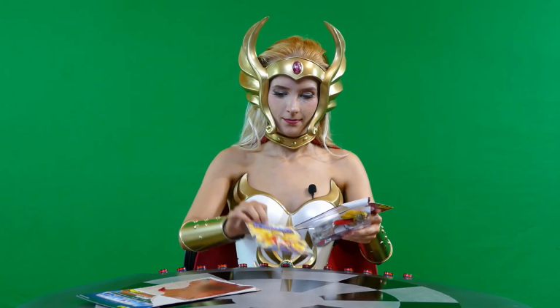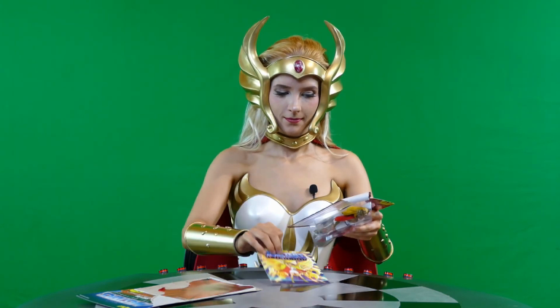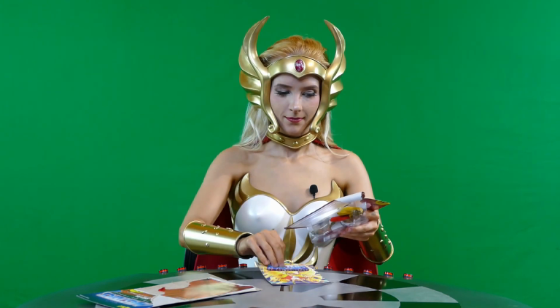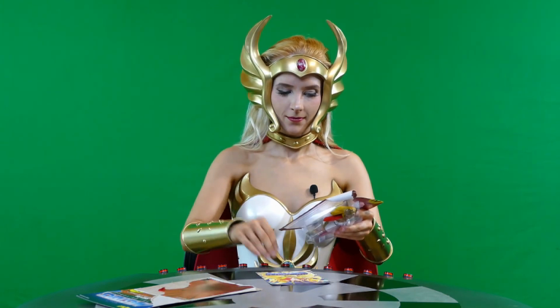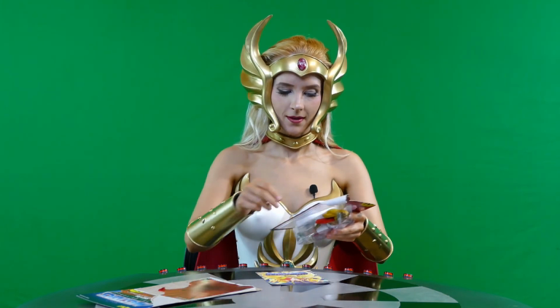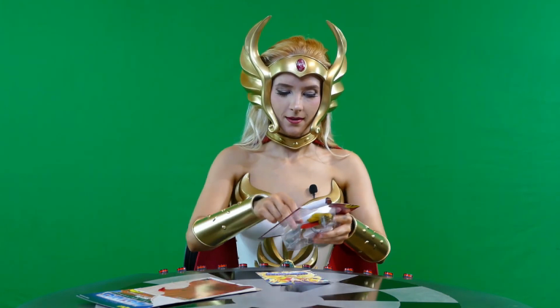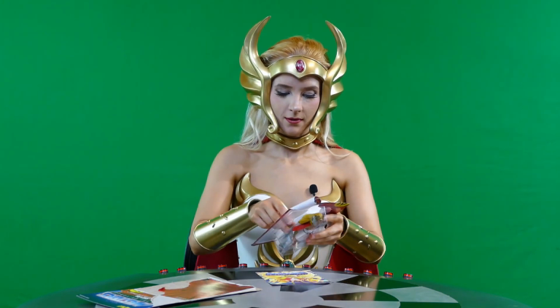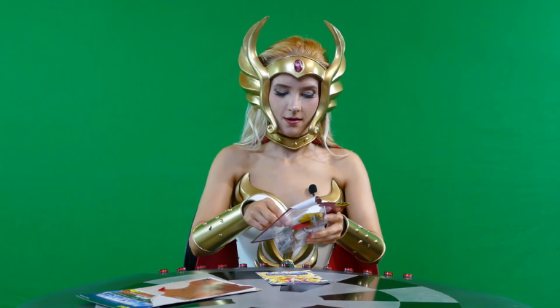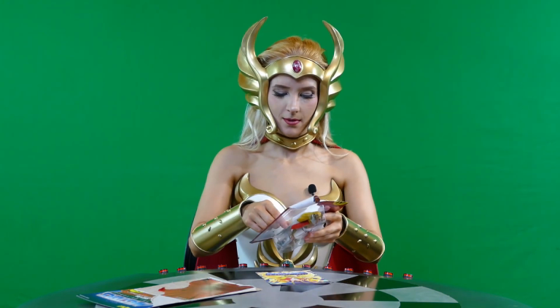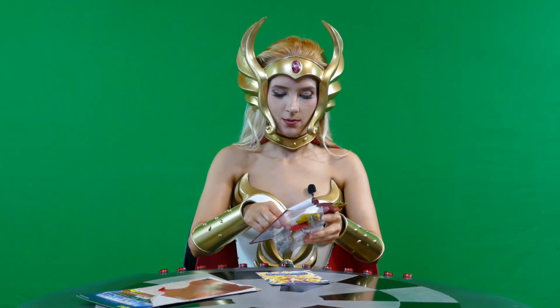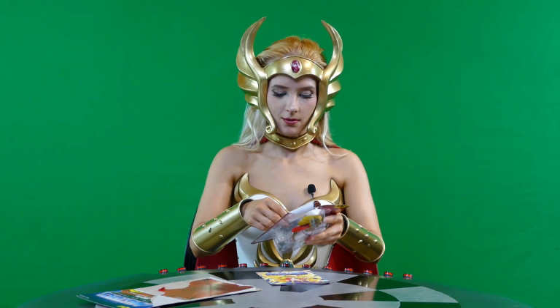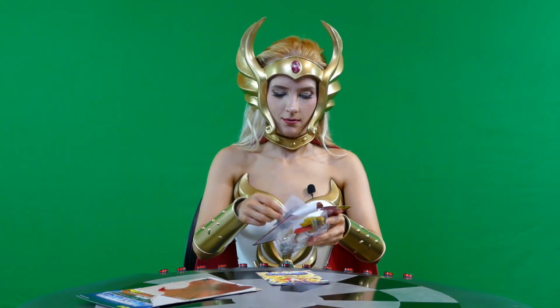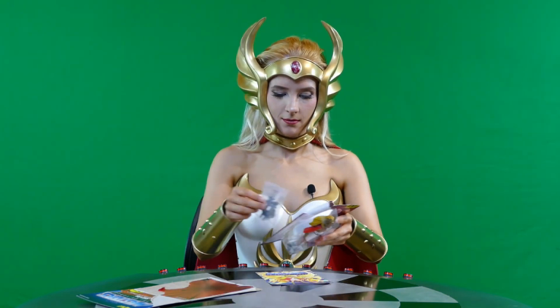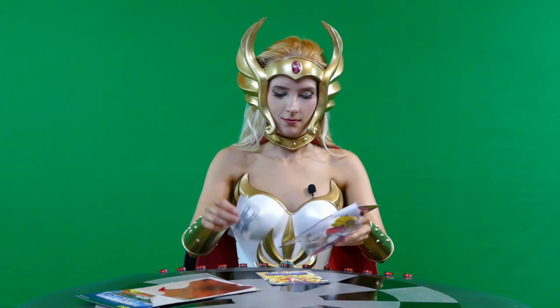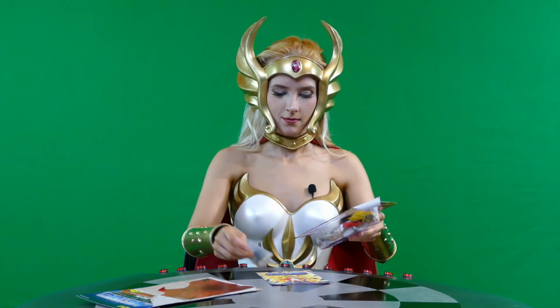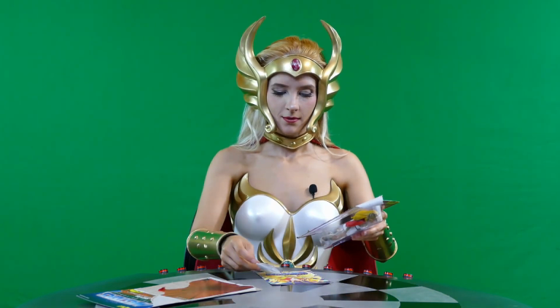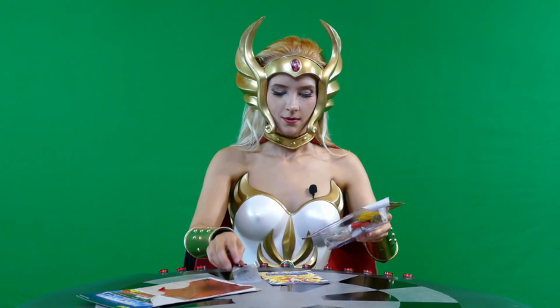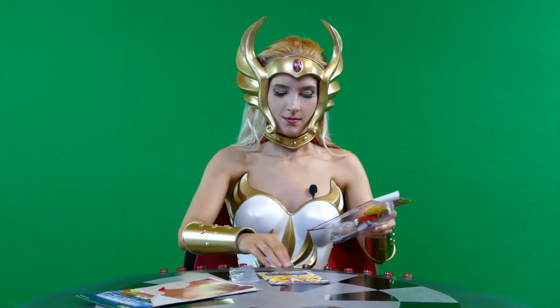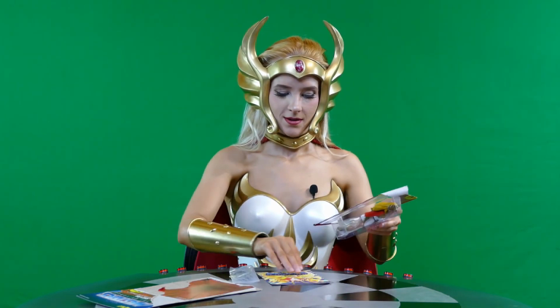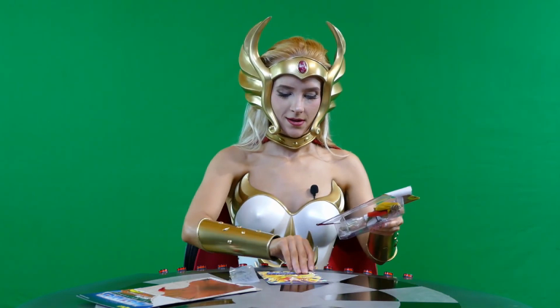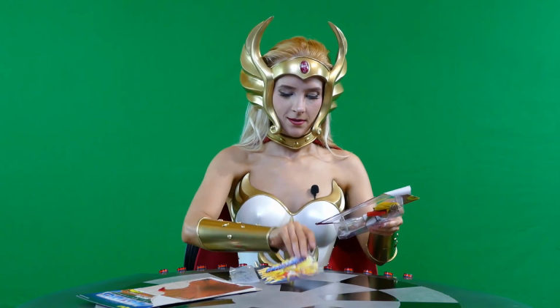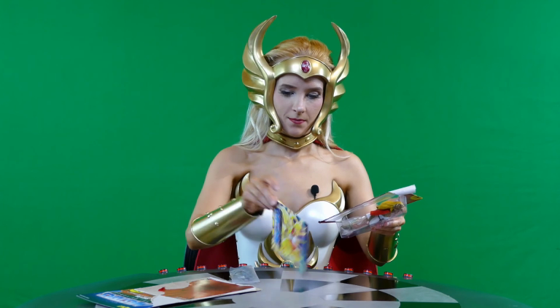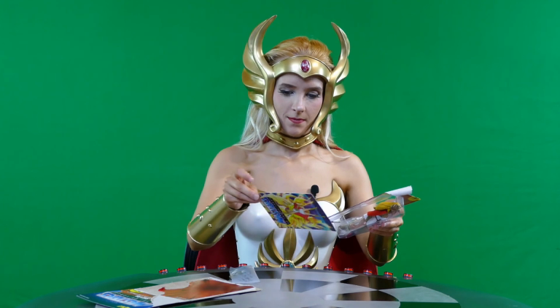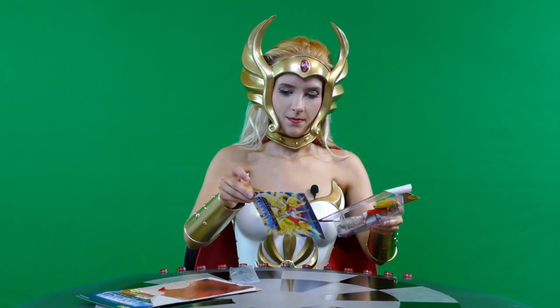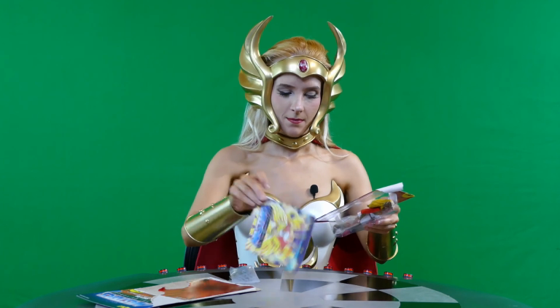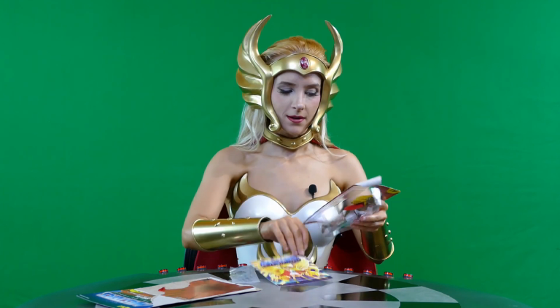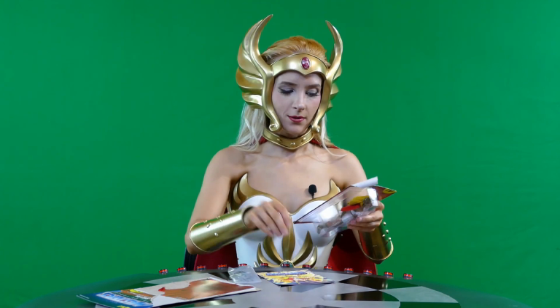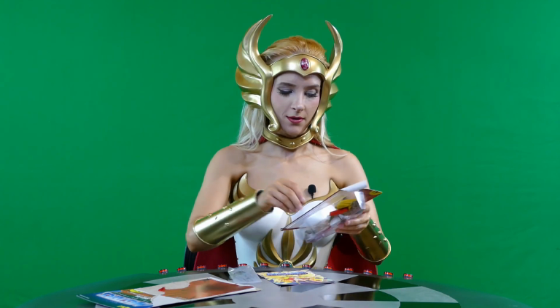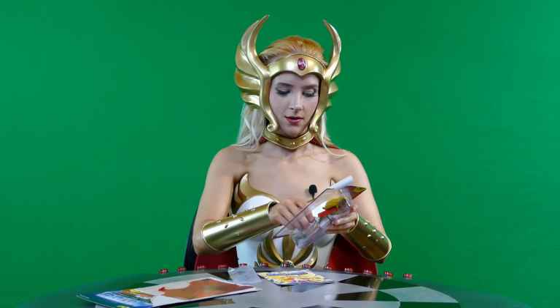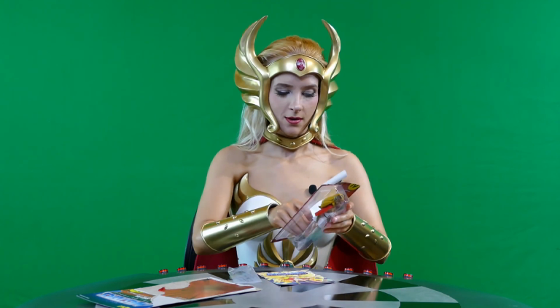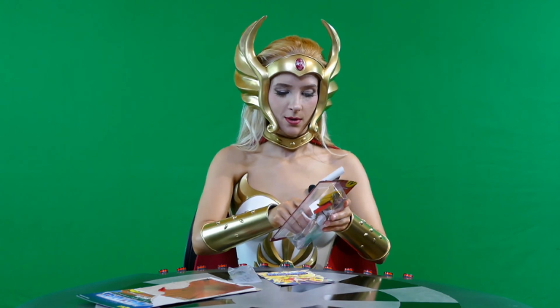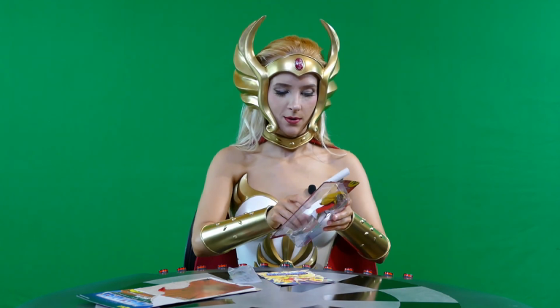I thought that was a comic book — it's just made to look like a comic book.